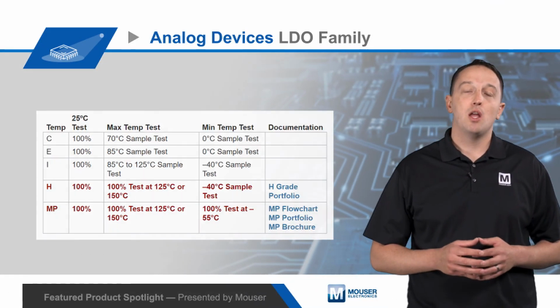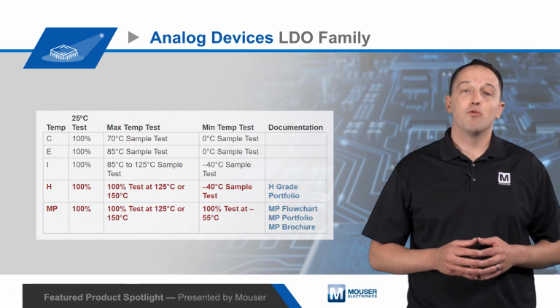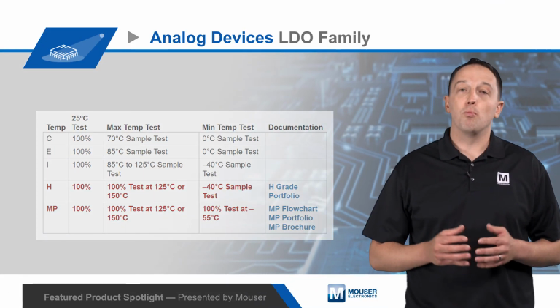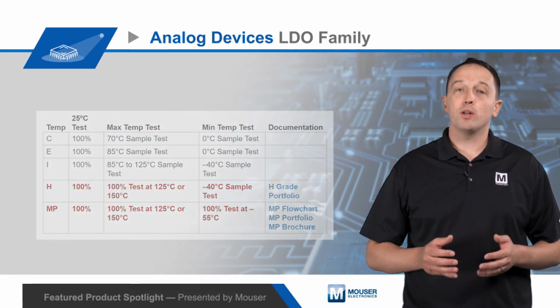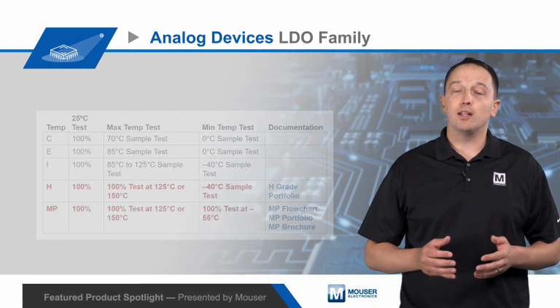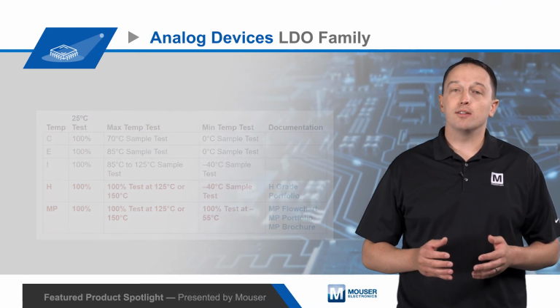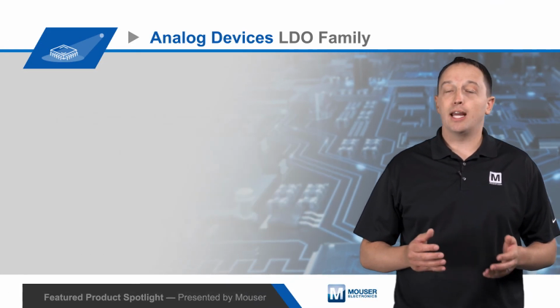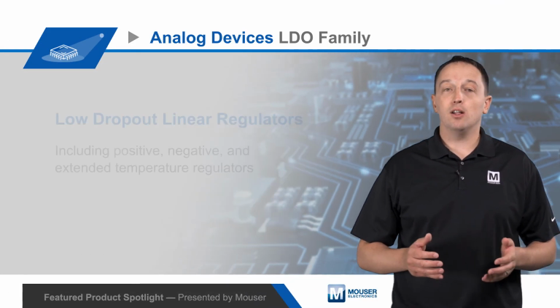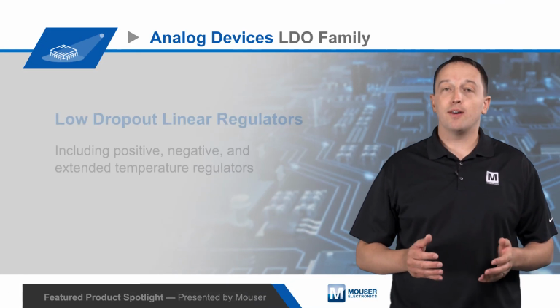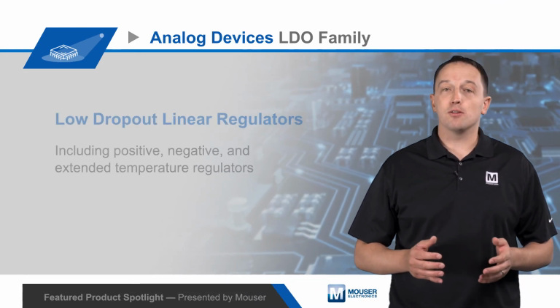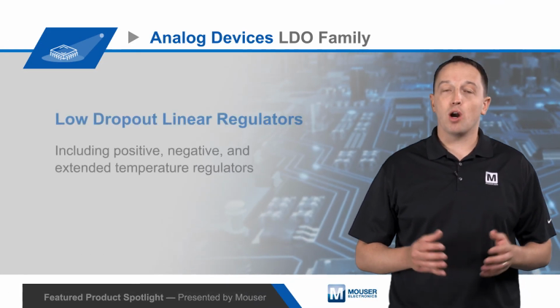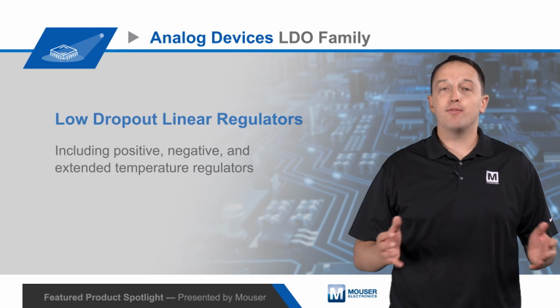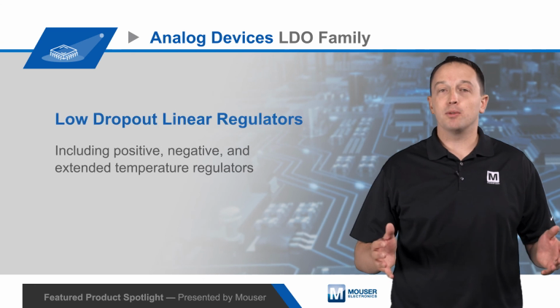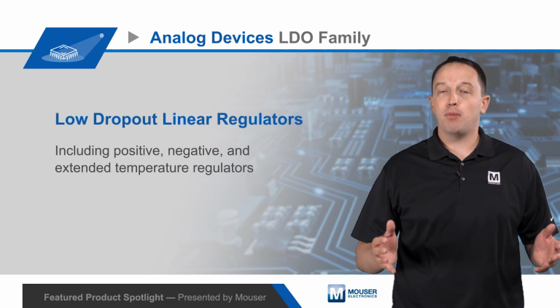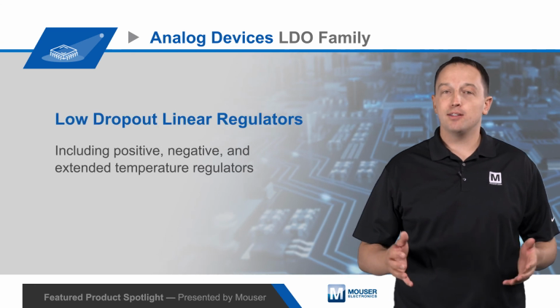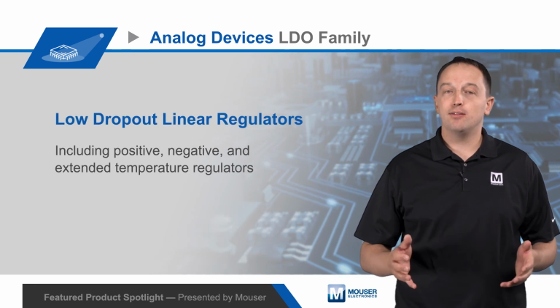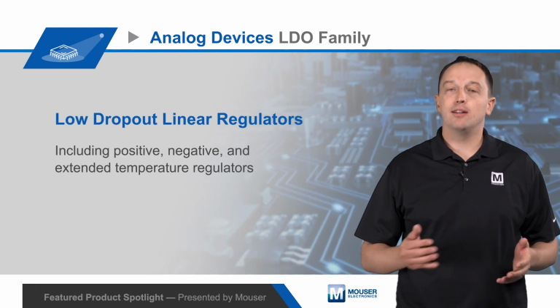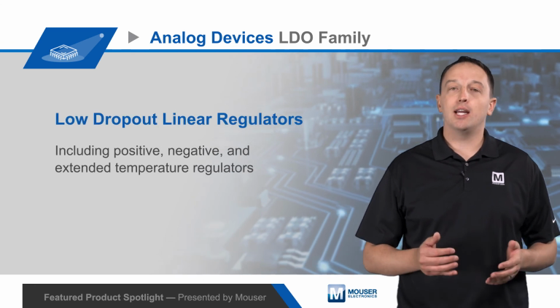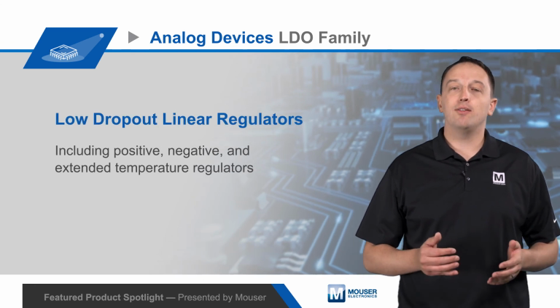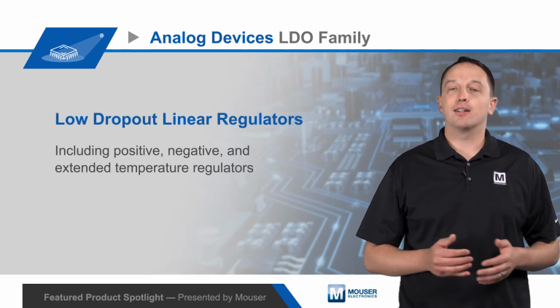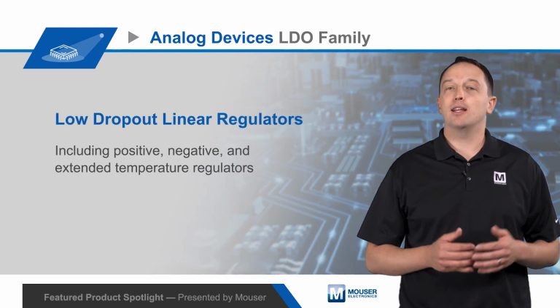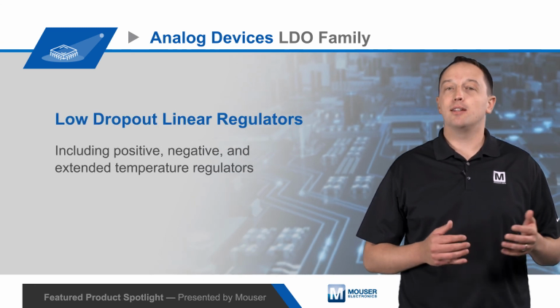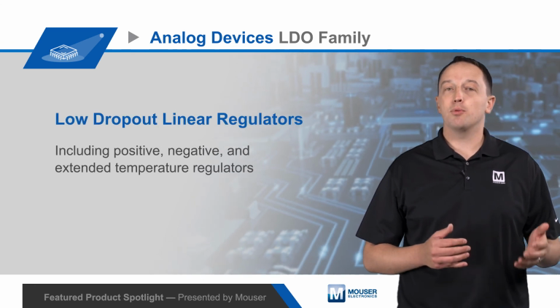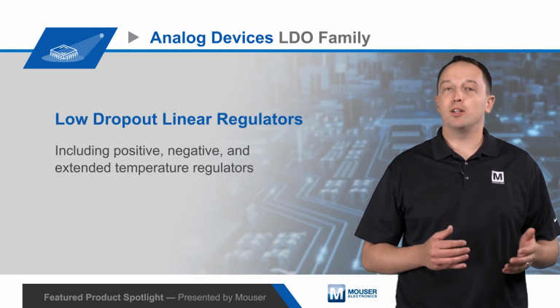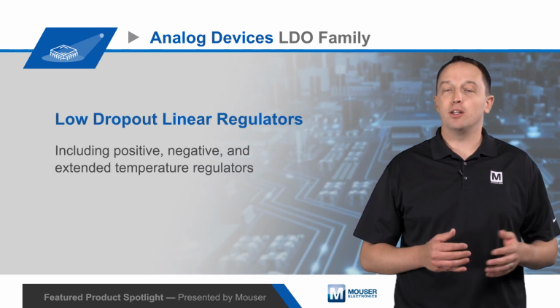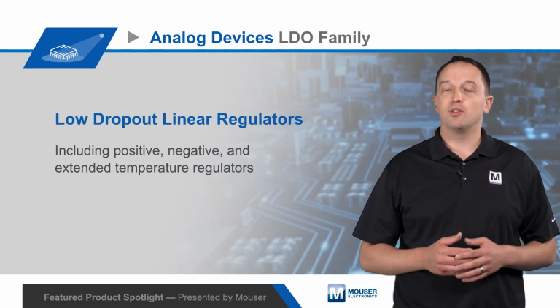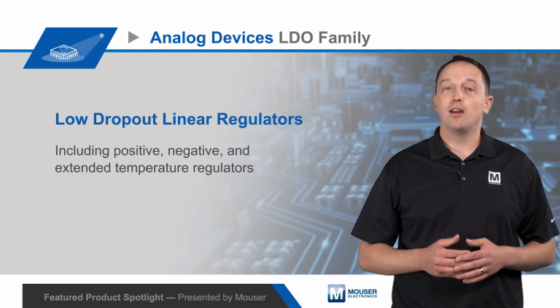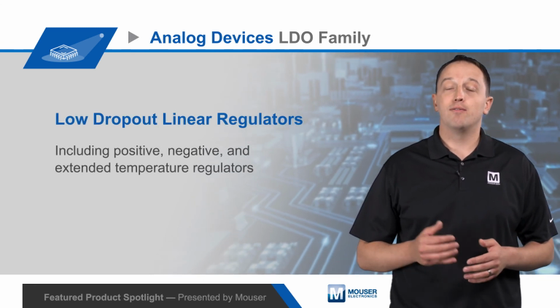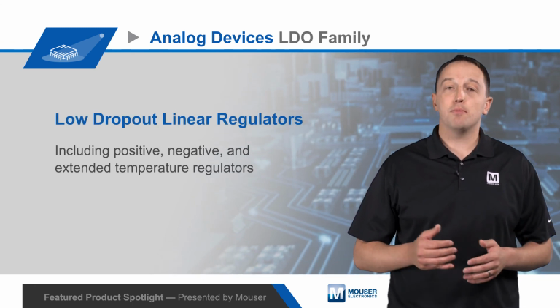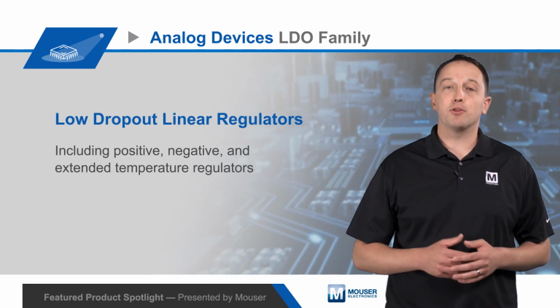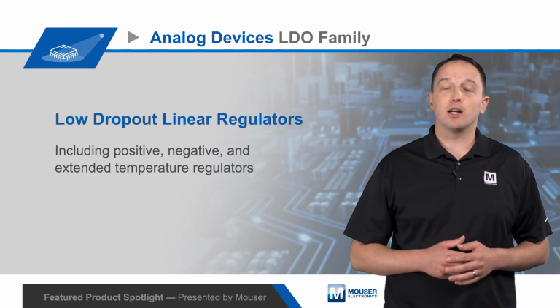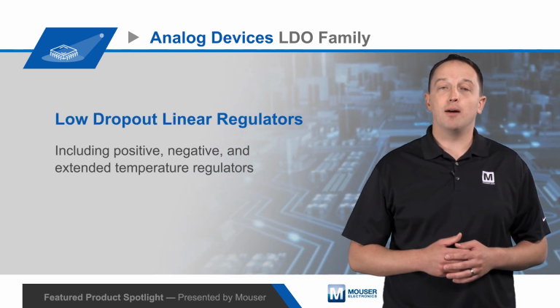For more details on Analog Devices' broad family of positive, negative, and extended temperature LDOs, visit mouser.com.